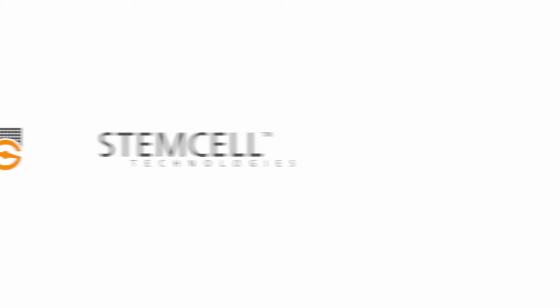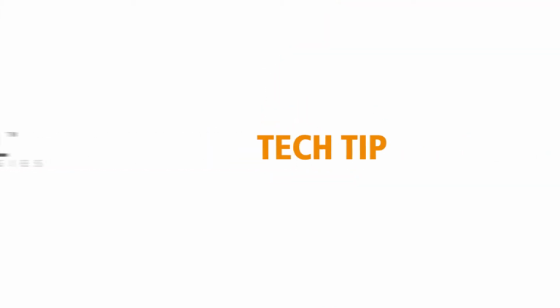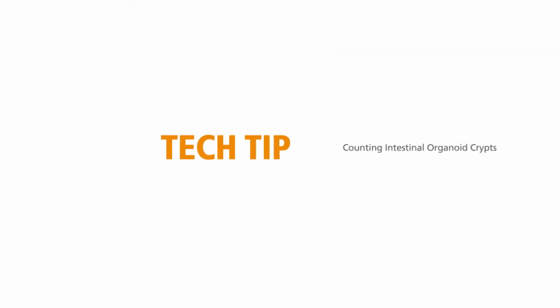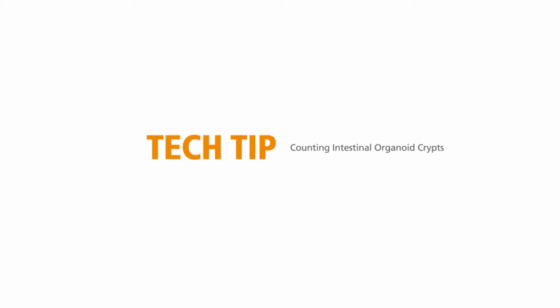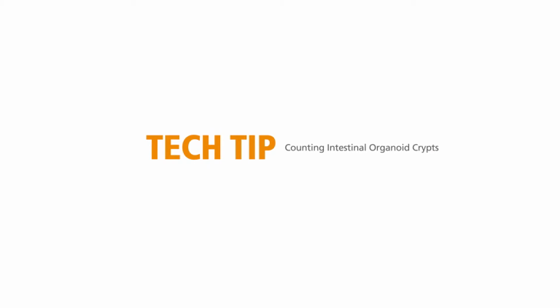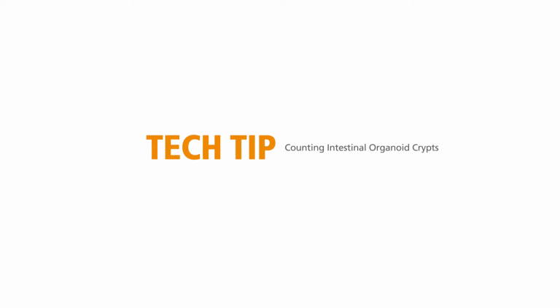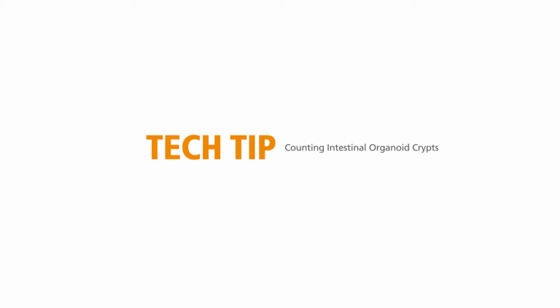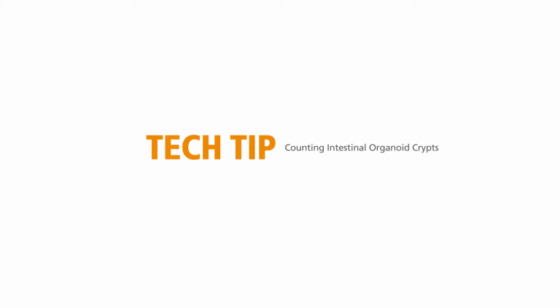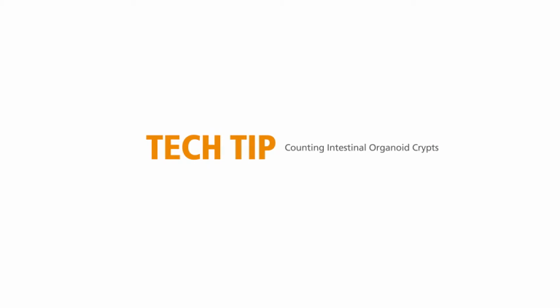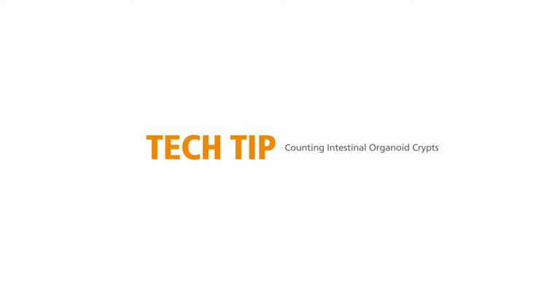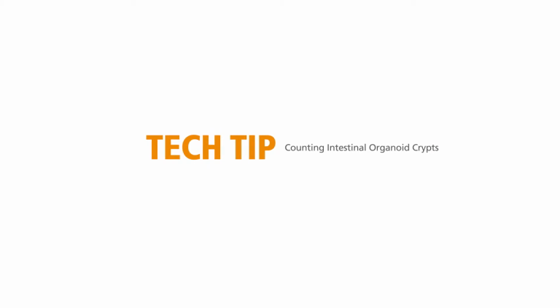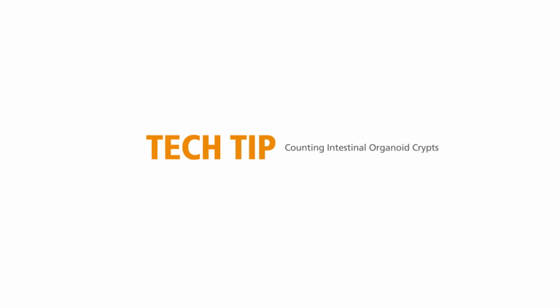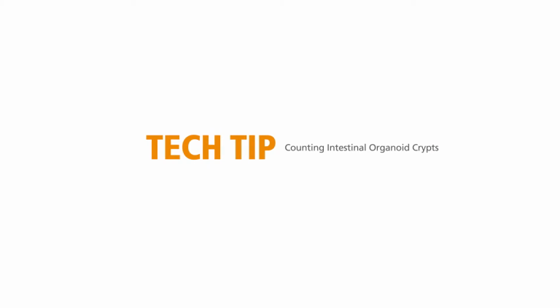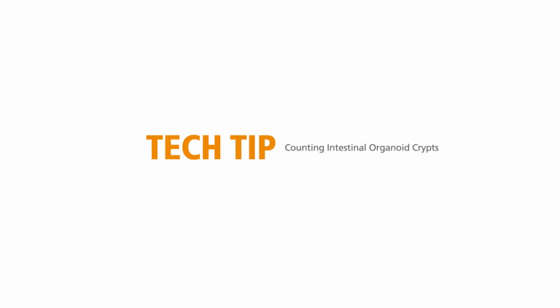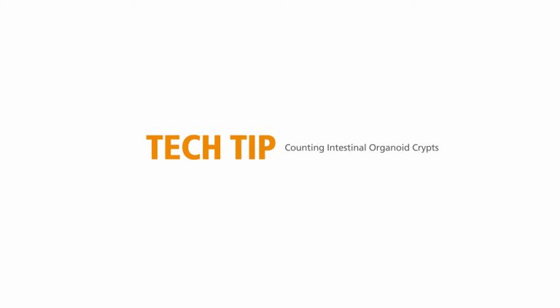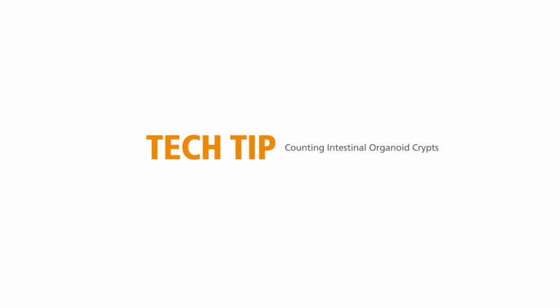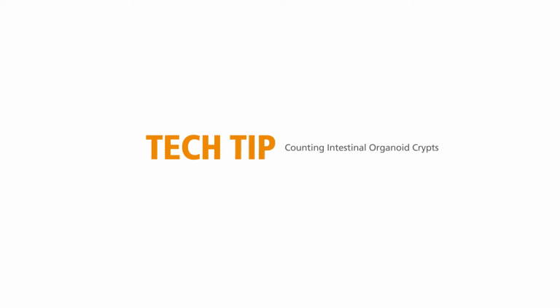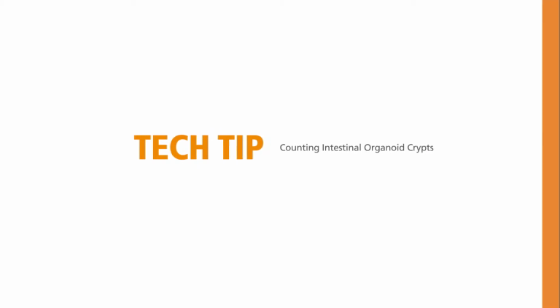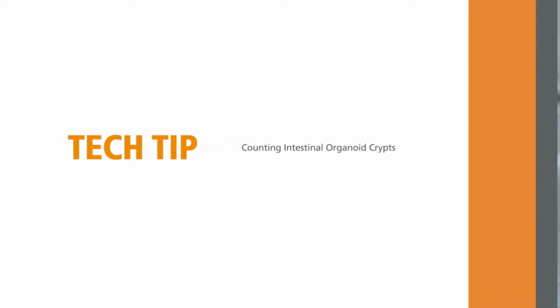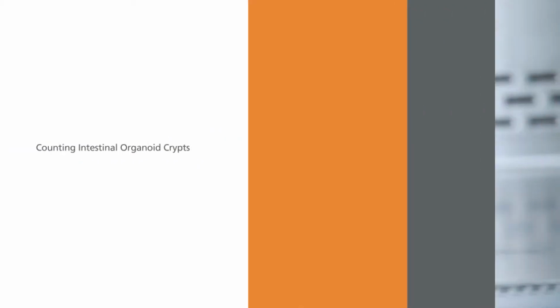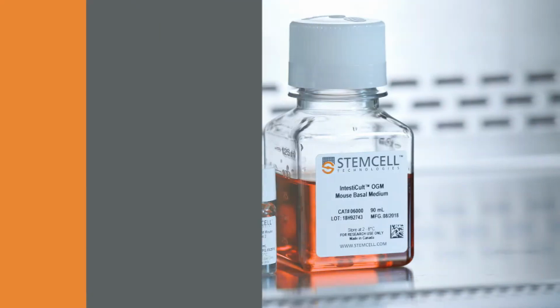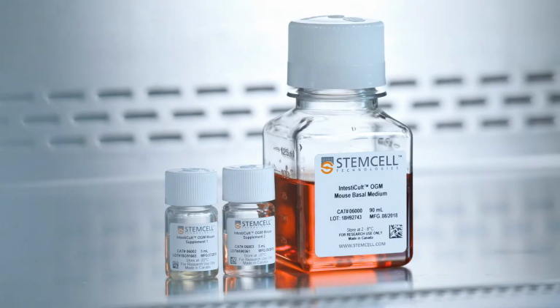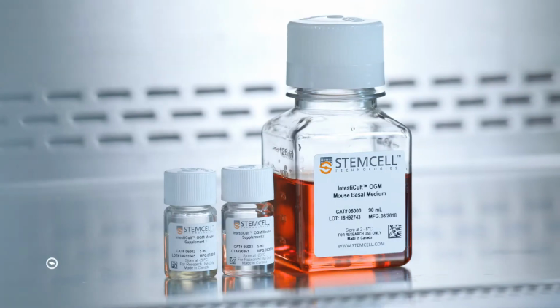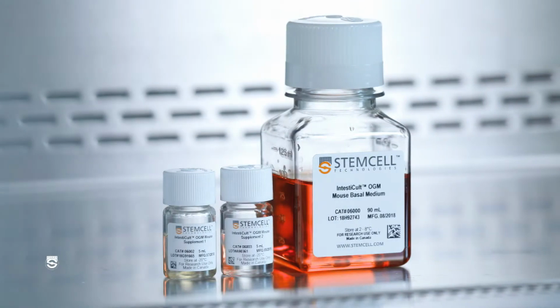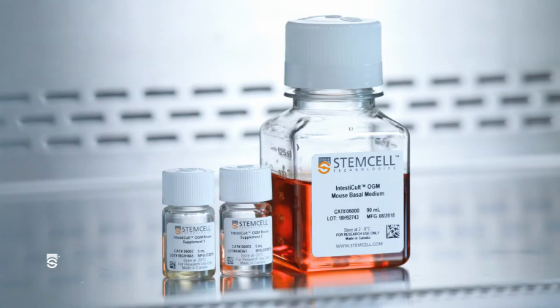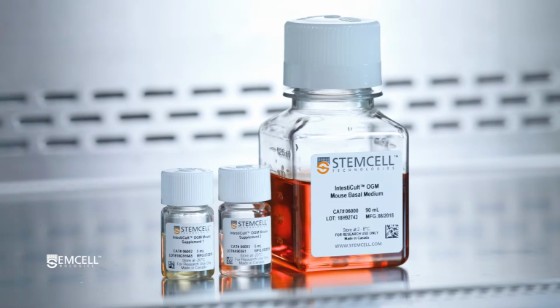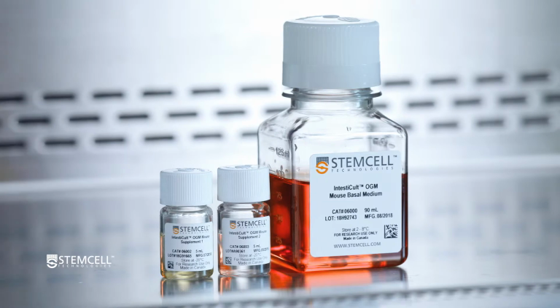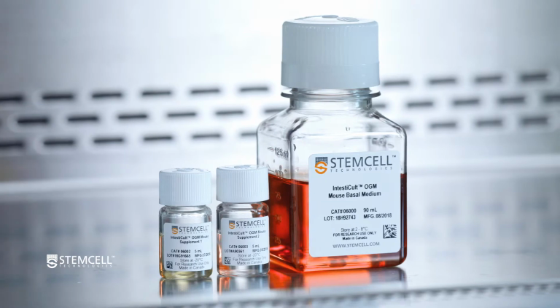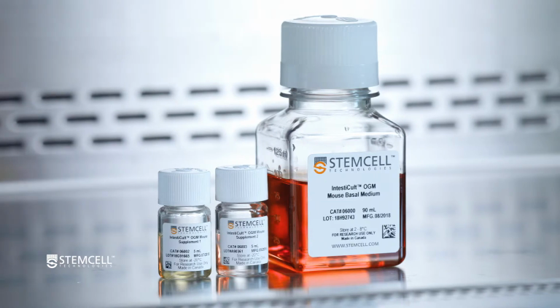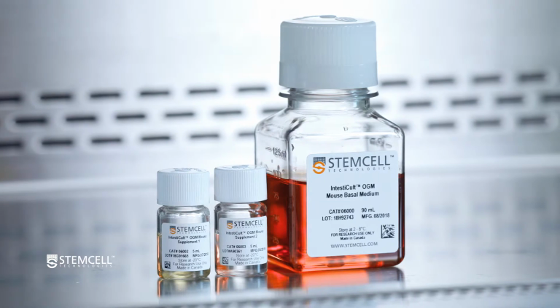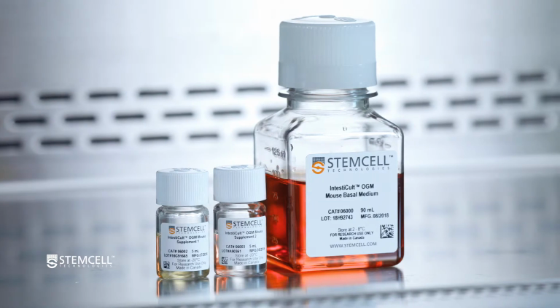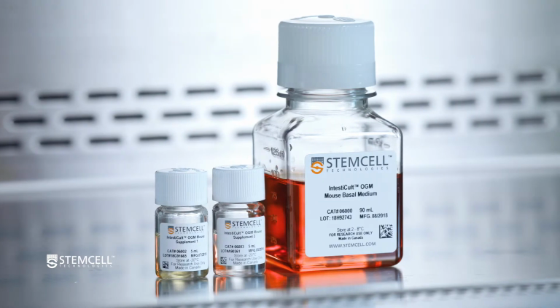Let us demonstrate how to count intestinal organoid crypts when using intestinal organoid growth medium for mouse organoid culture.